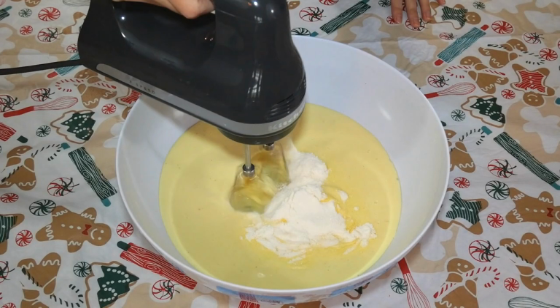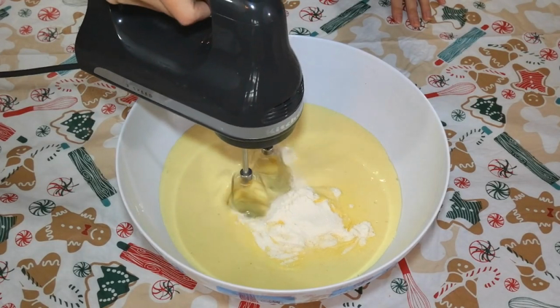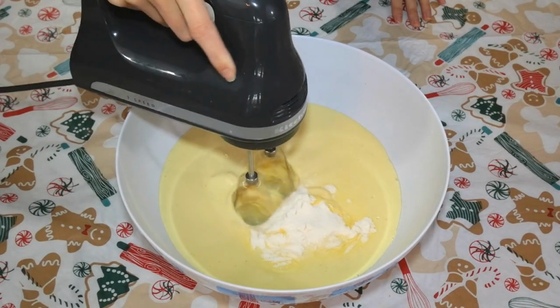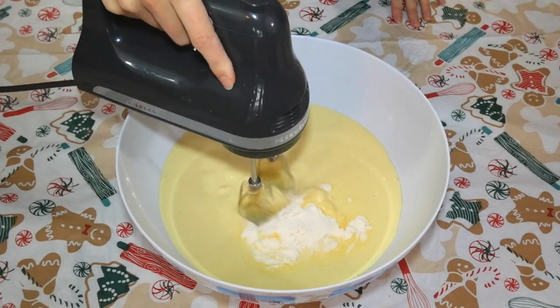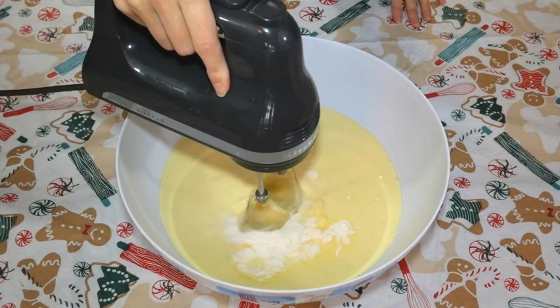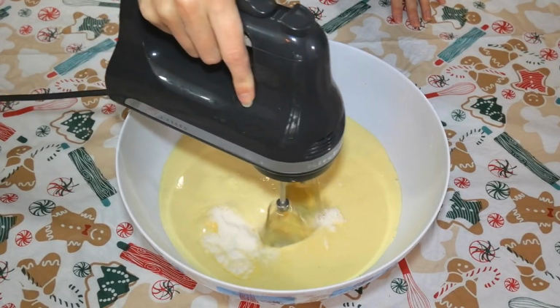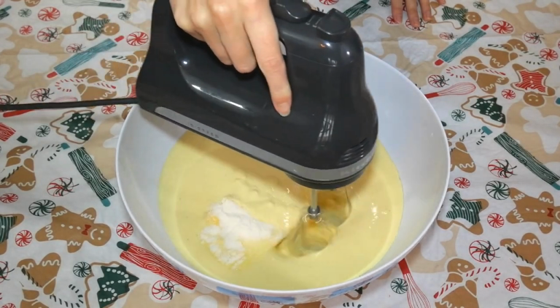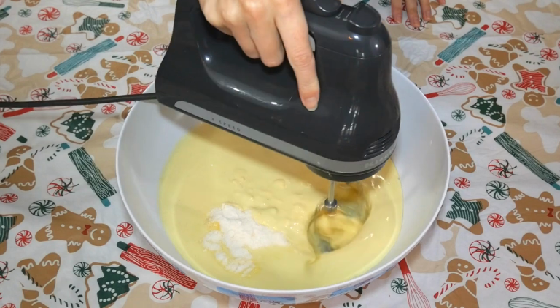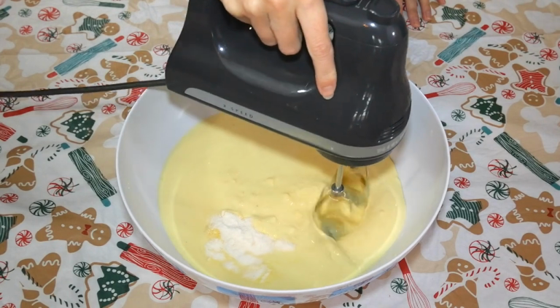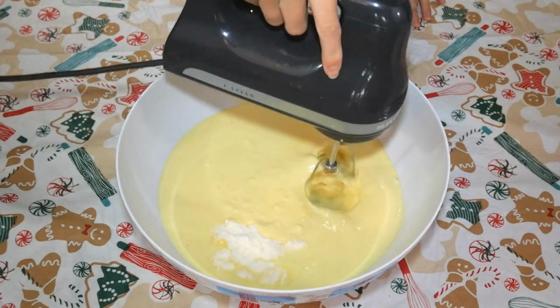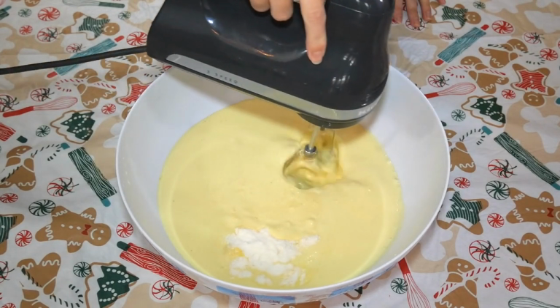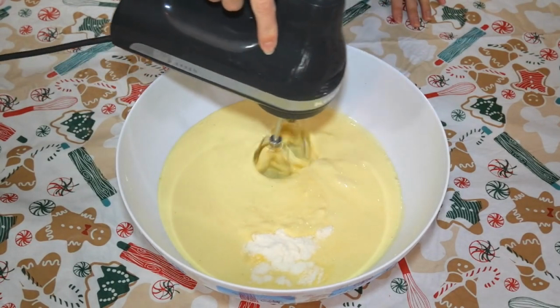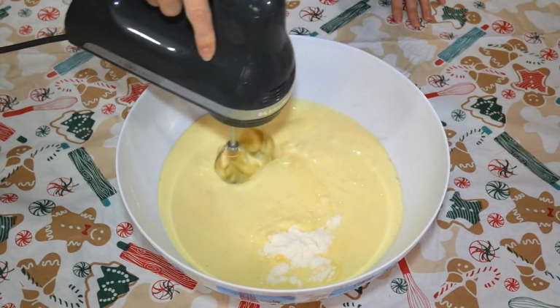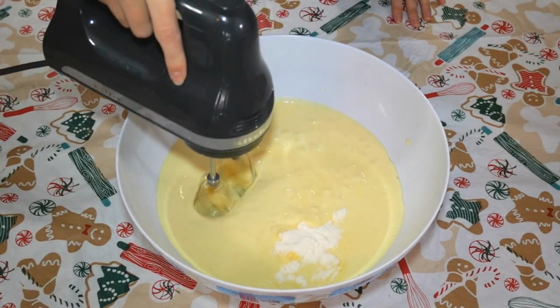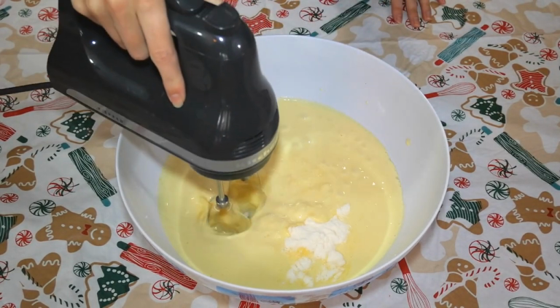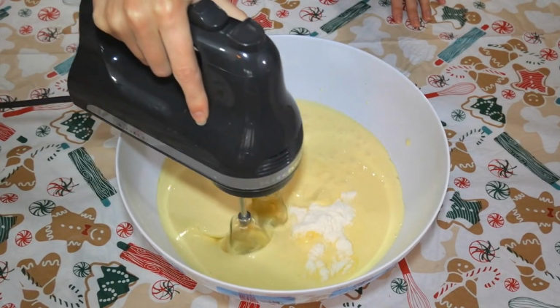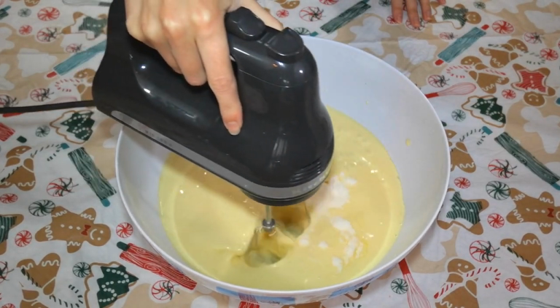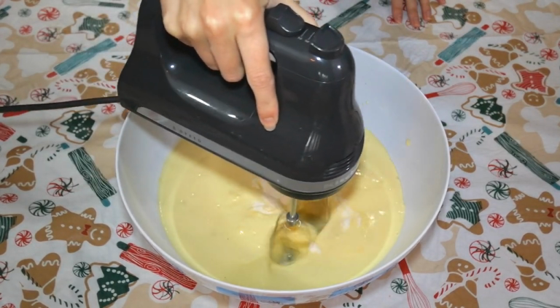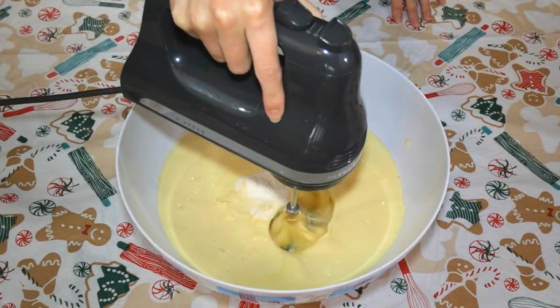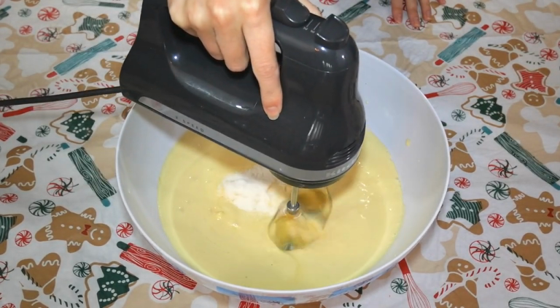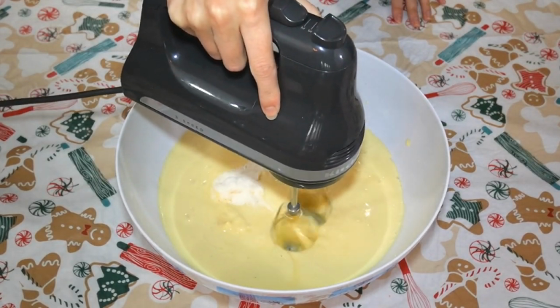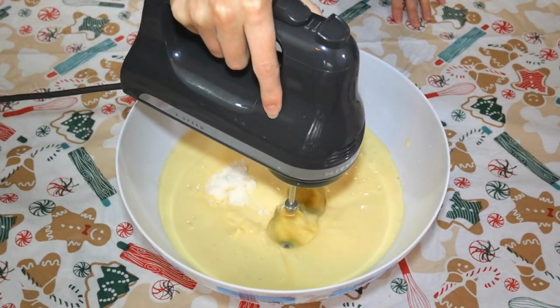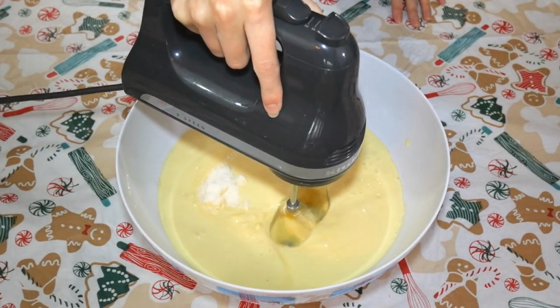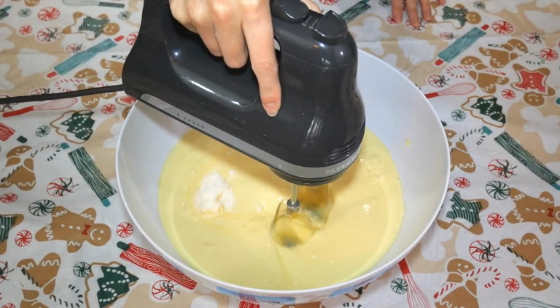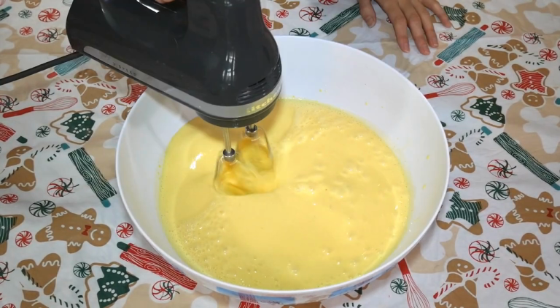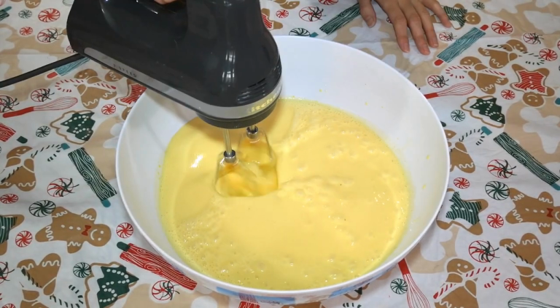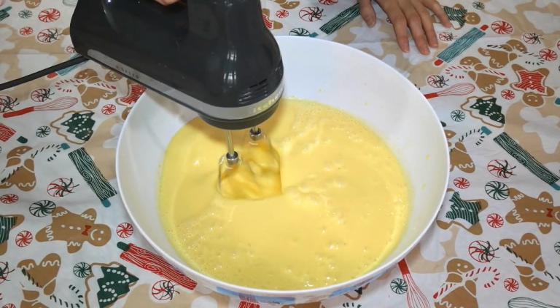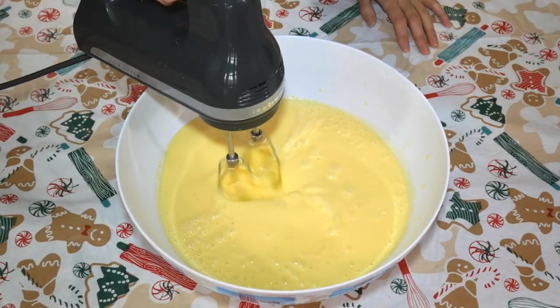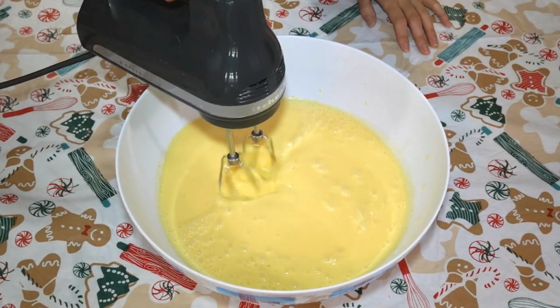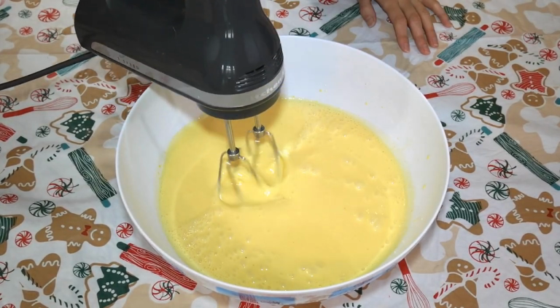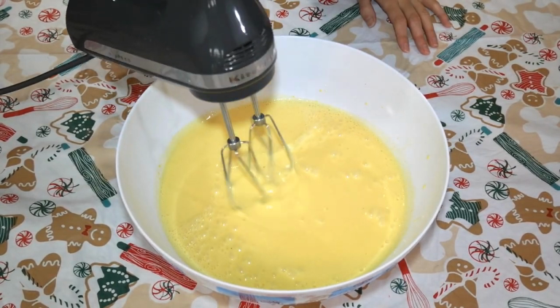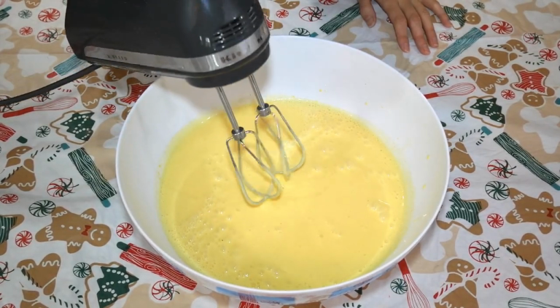Mix this on a high speed with your hand mixer for about one to two minutes until your ingredients become fully incorporated.